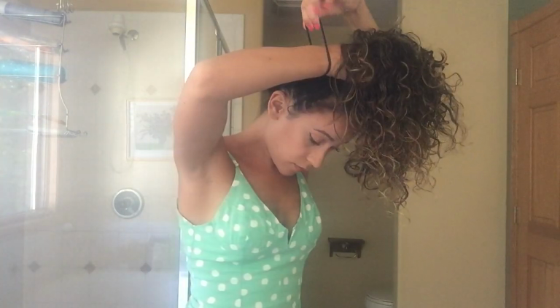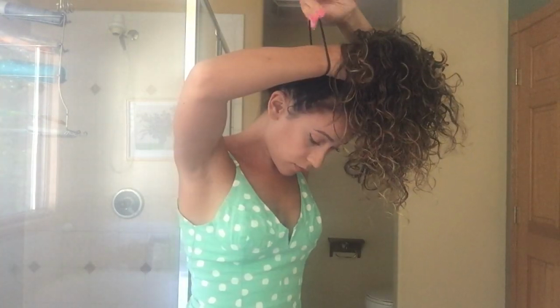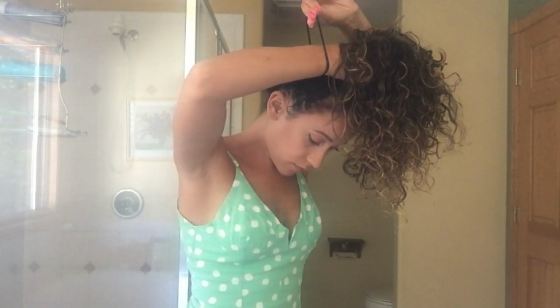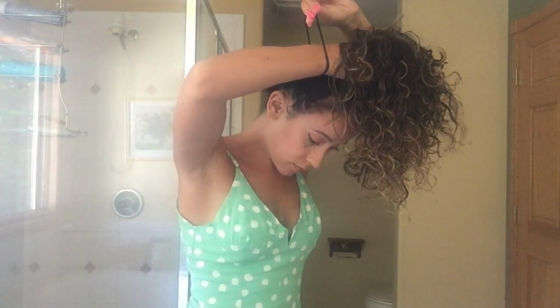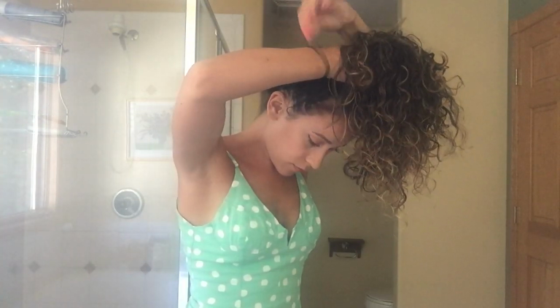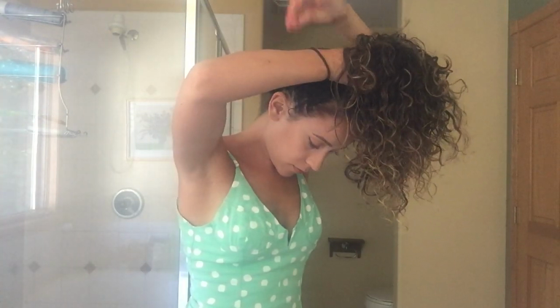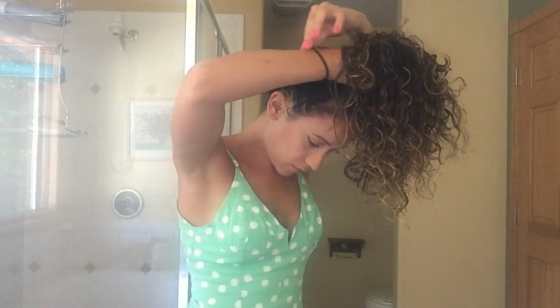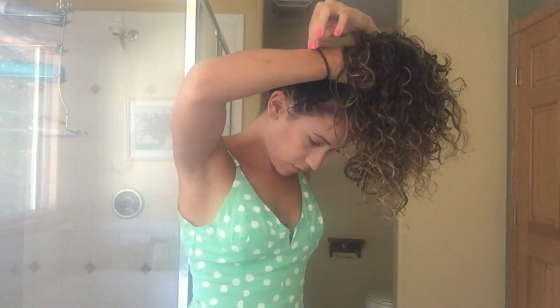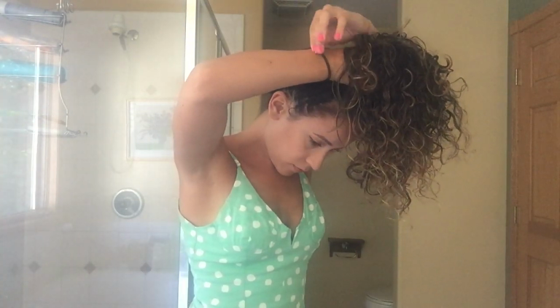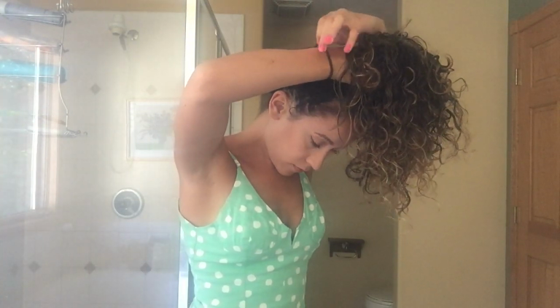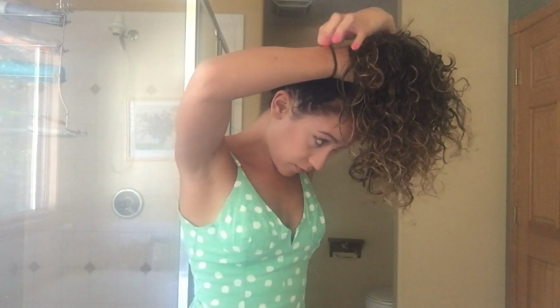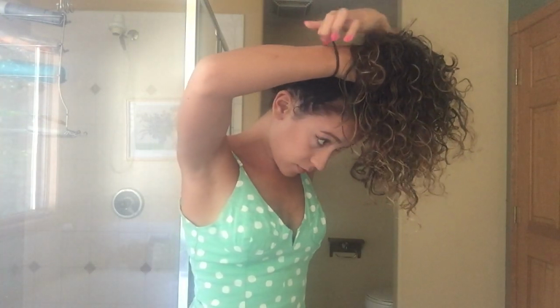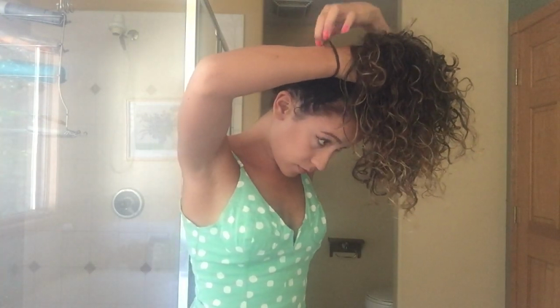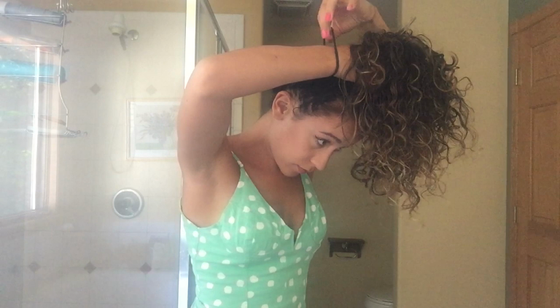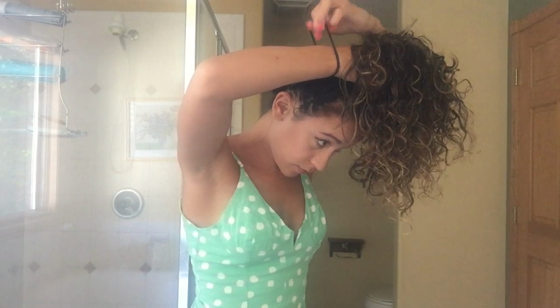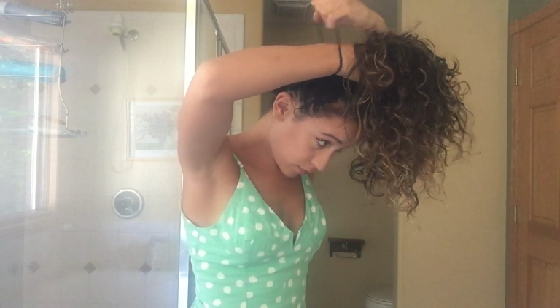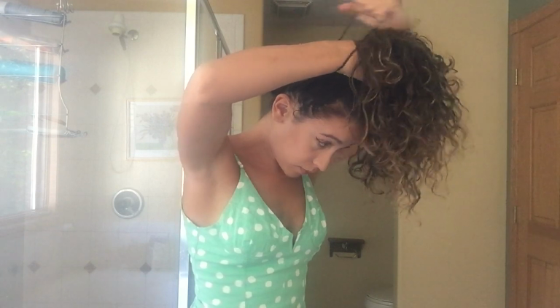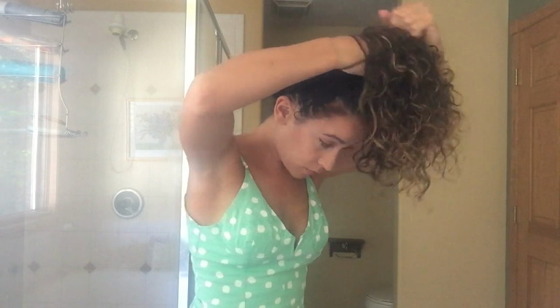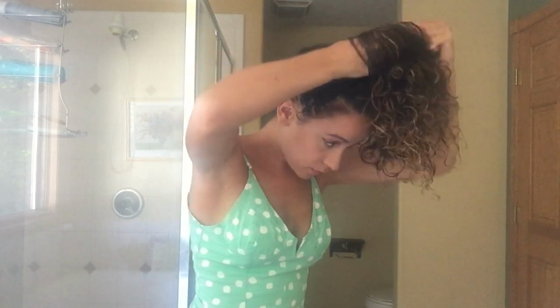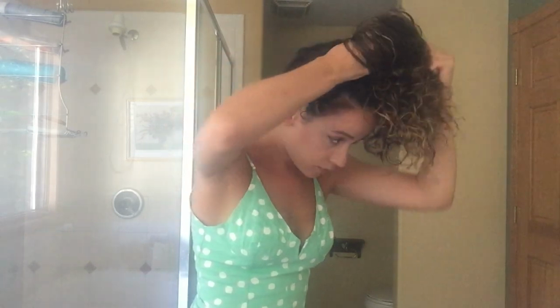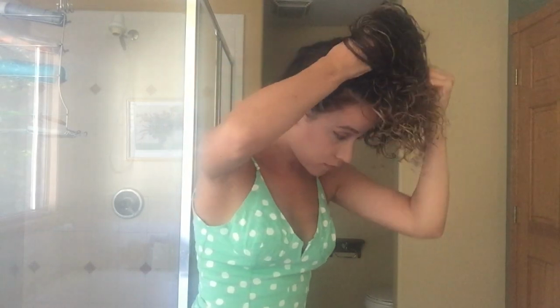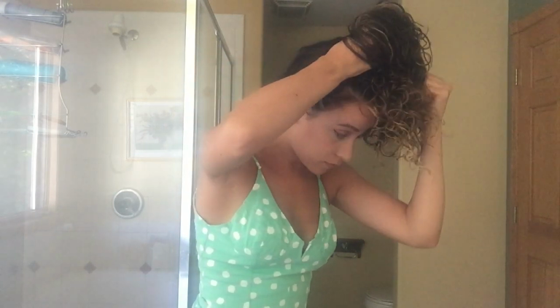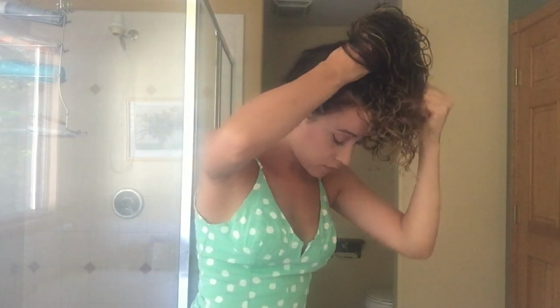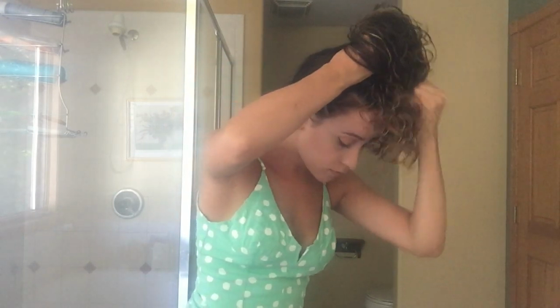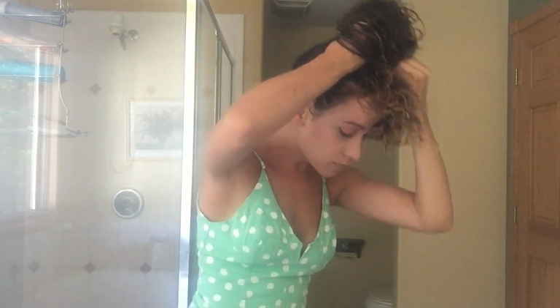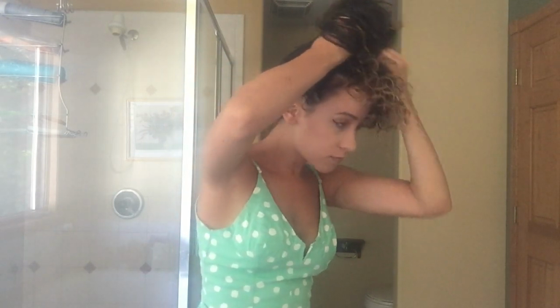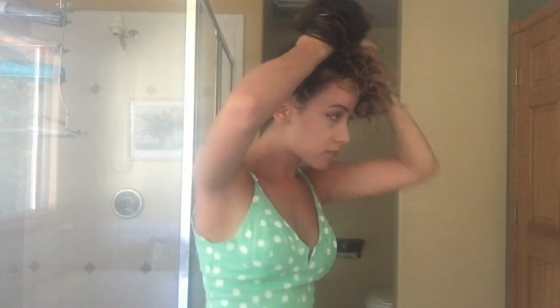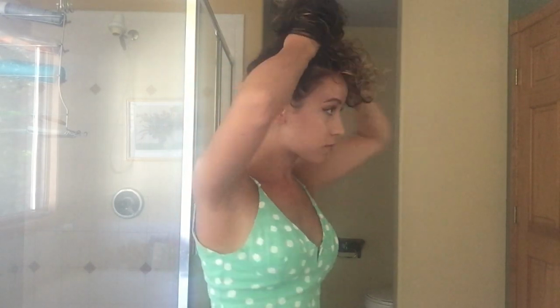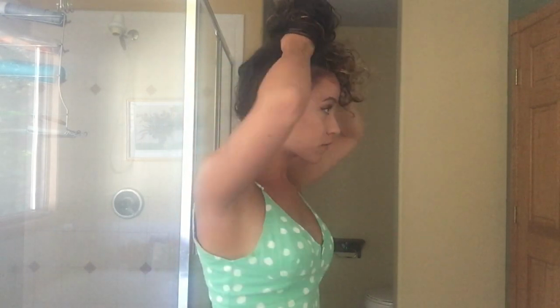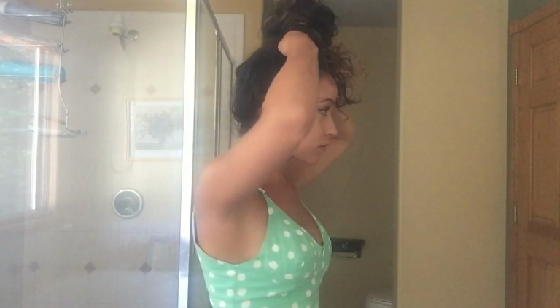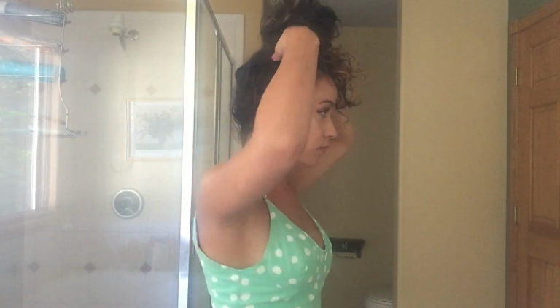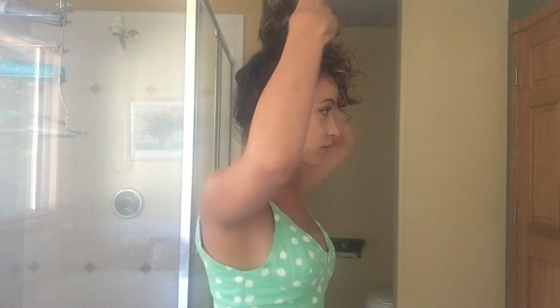Take the hair tie and wrap it around once, and pull the hair through leaving the ends of the hair out.